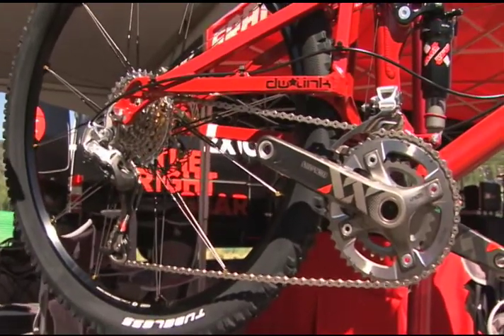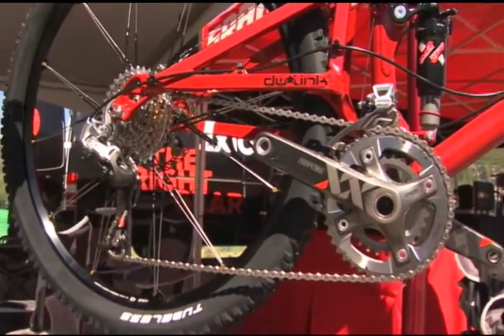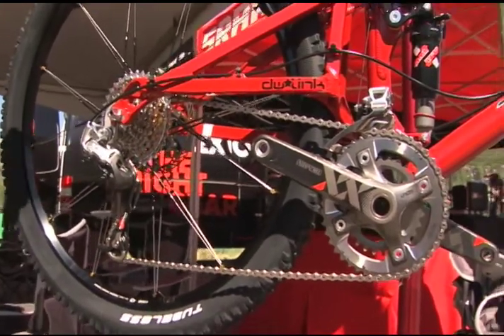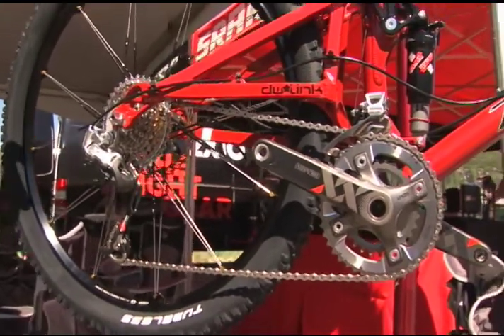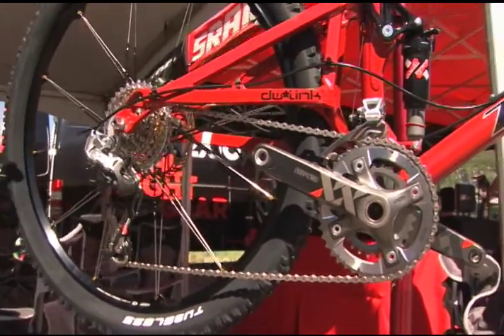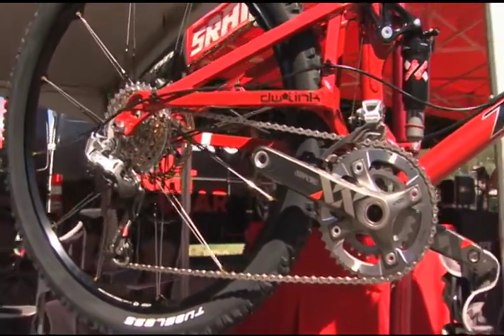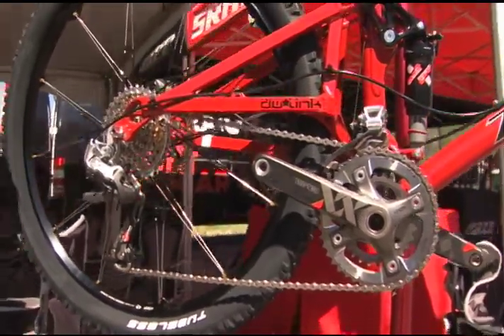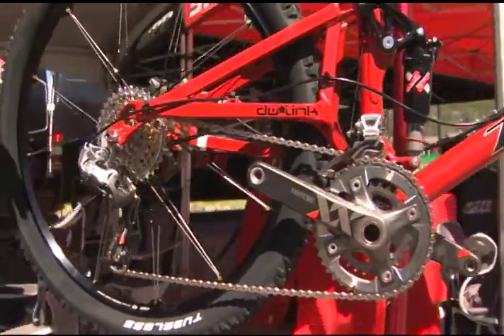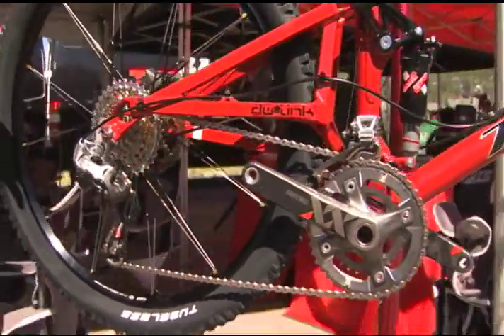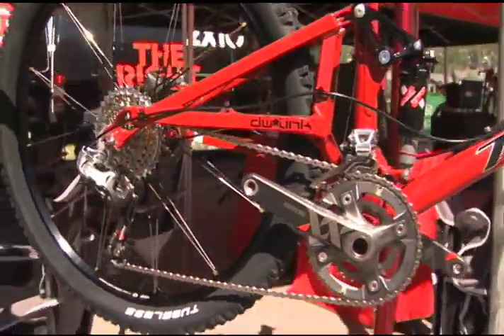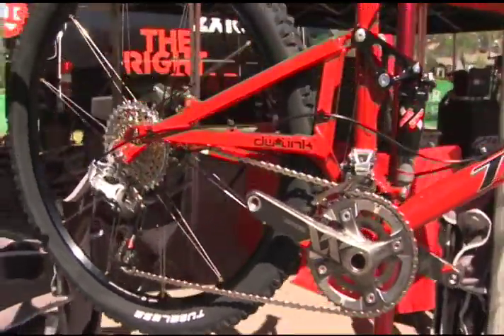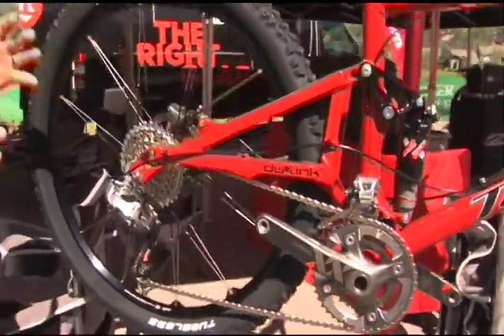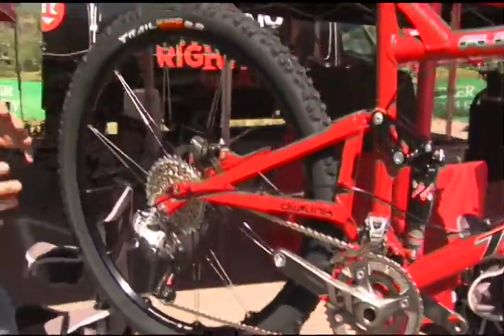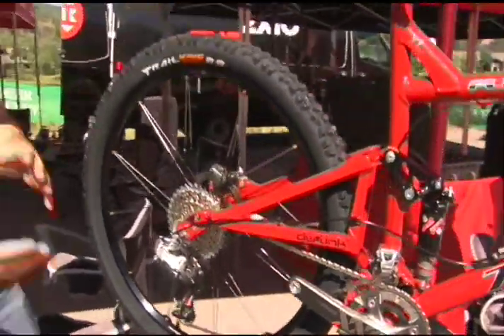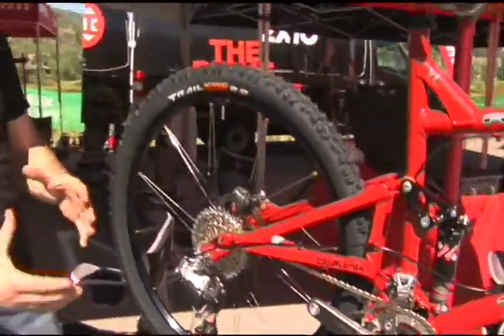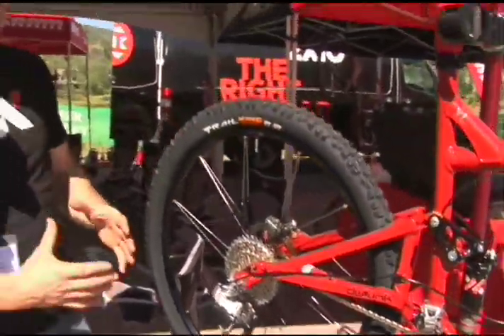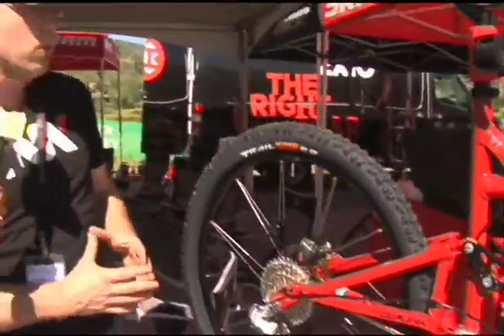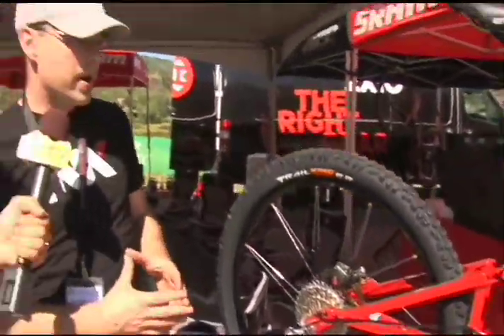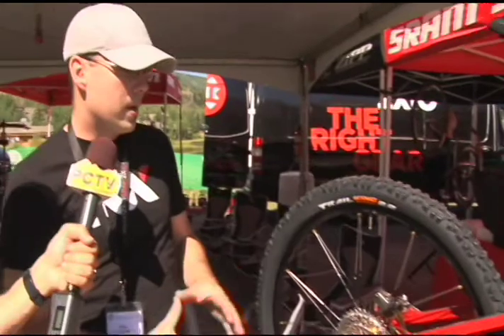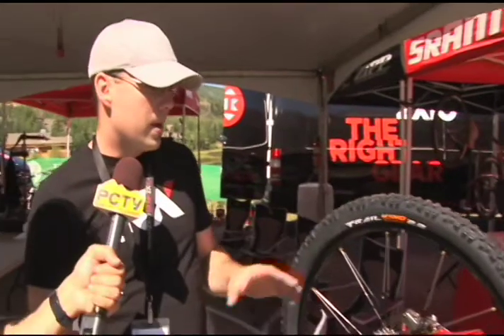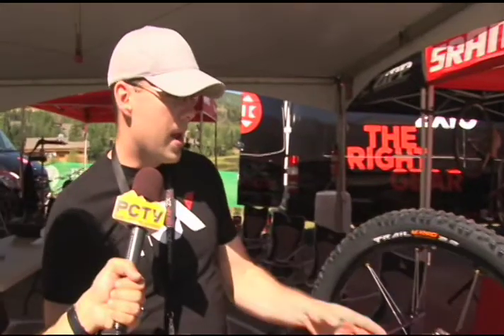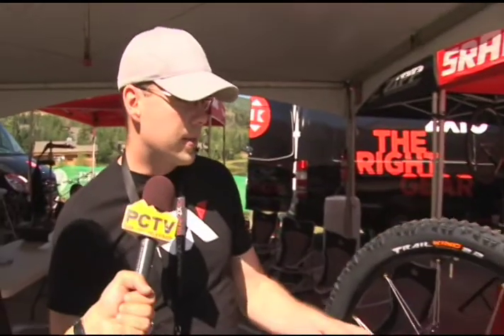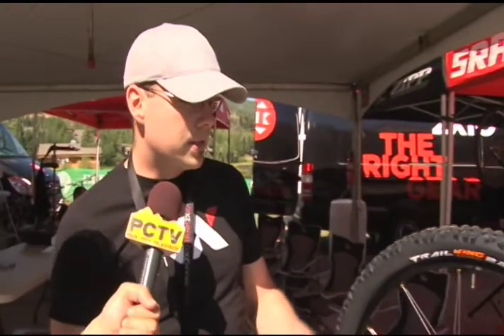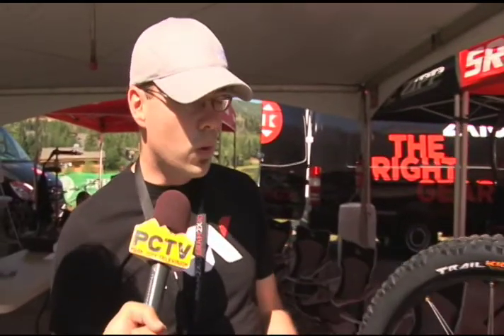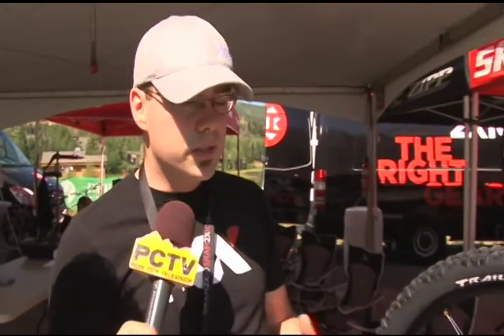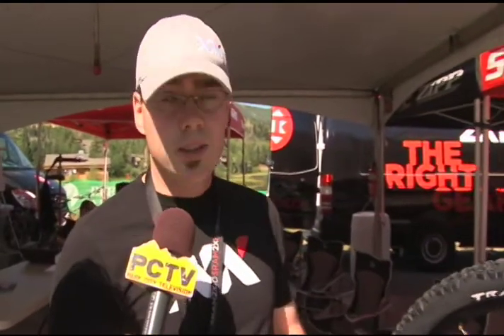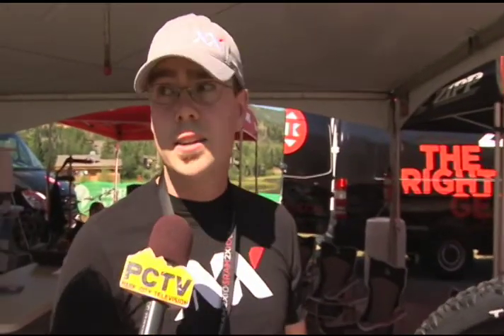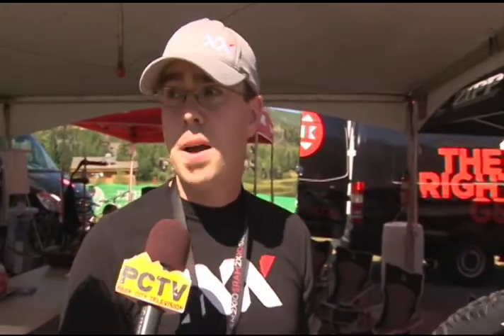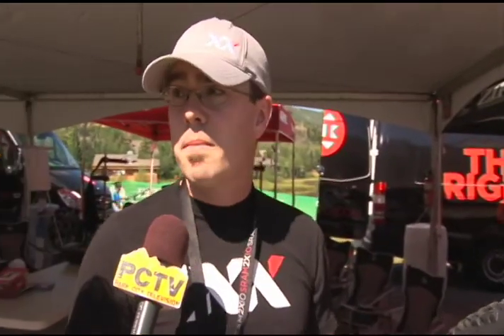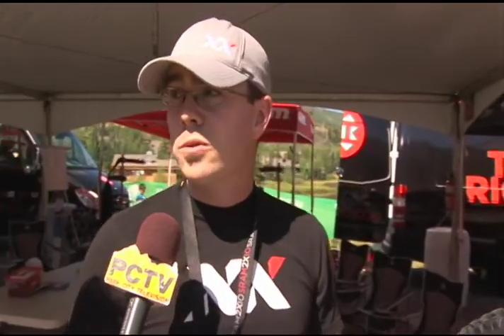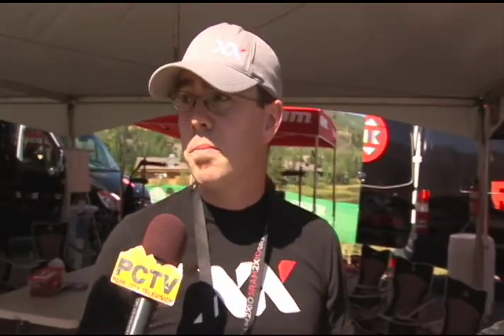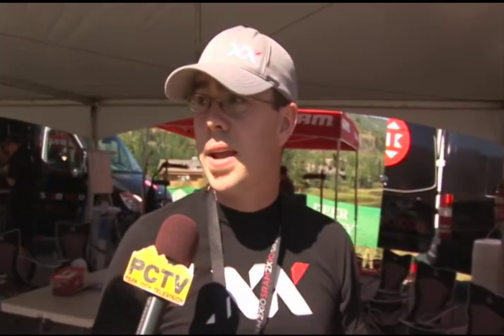Another big story is weight. We're saving a lot of weight. XX, of course, is the lightest mountain bike group made.